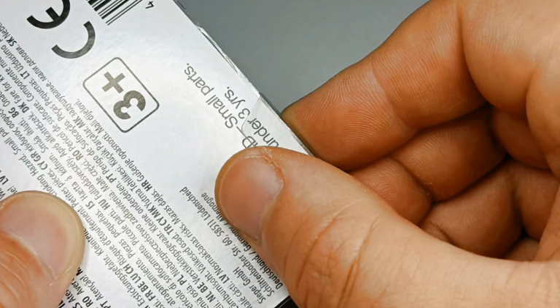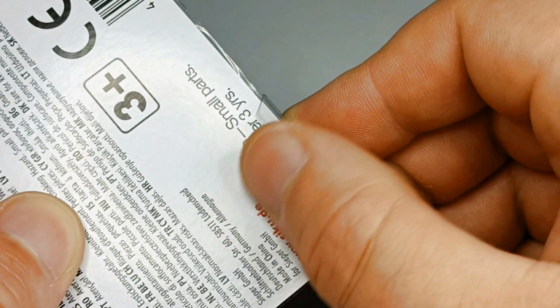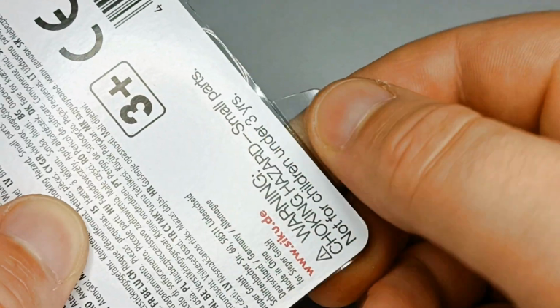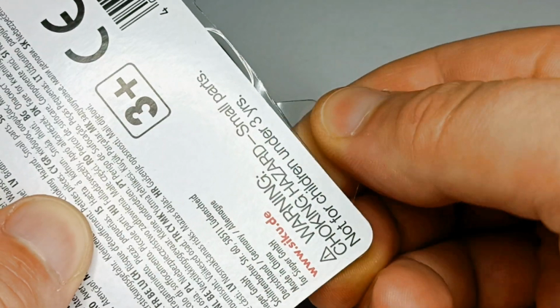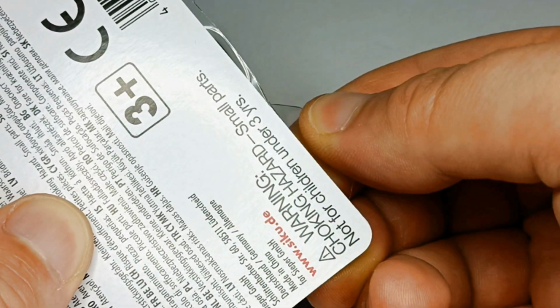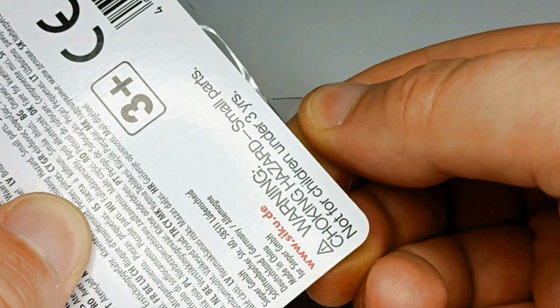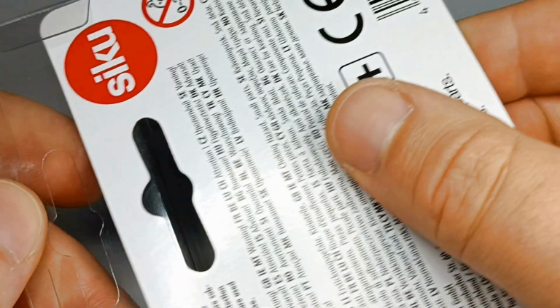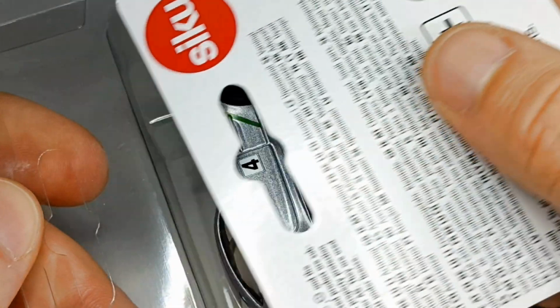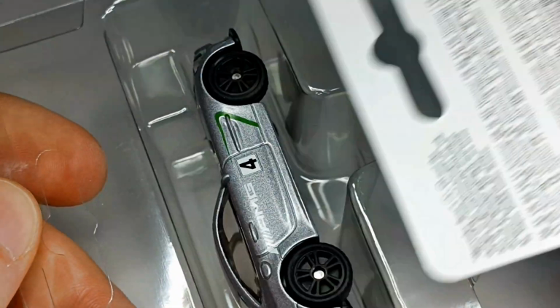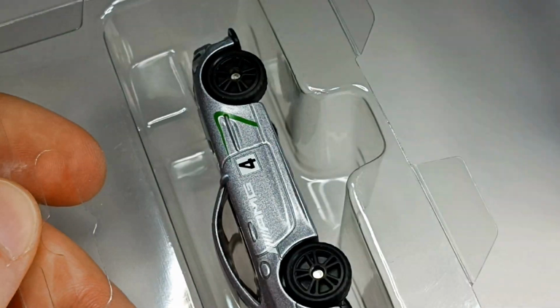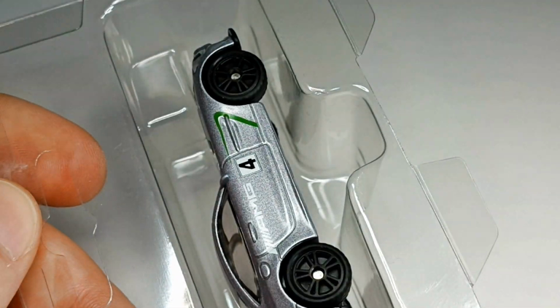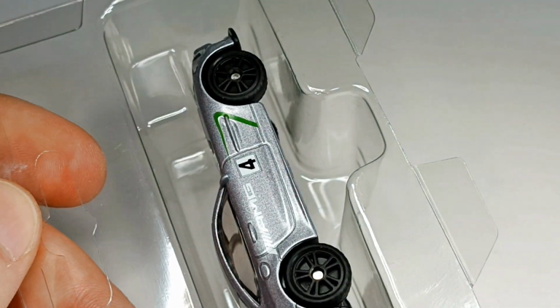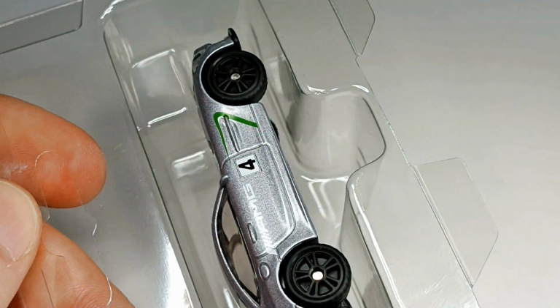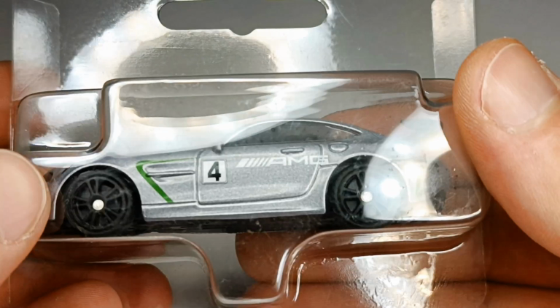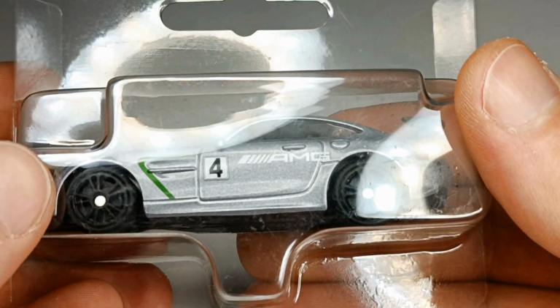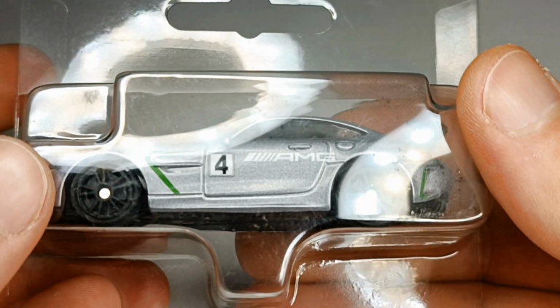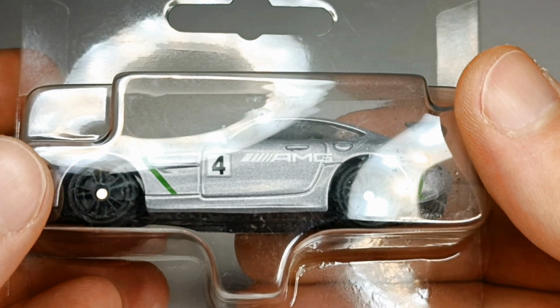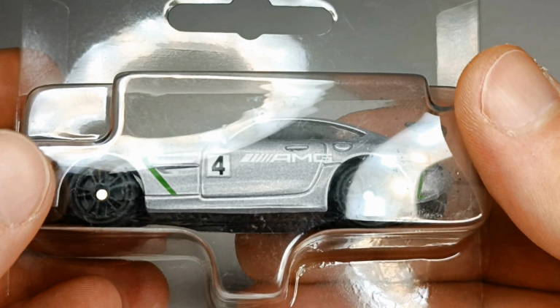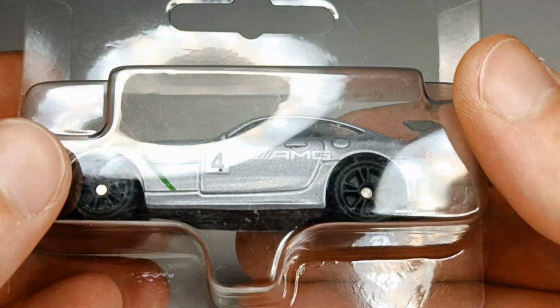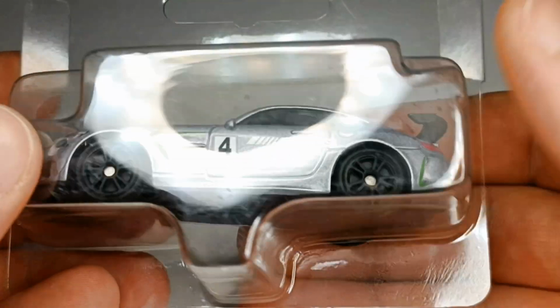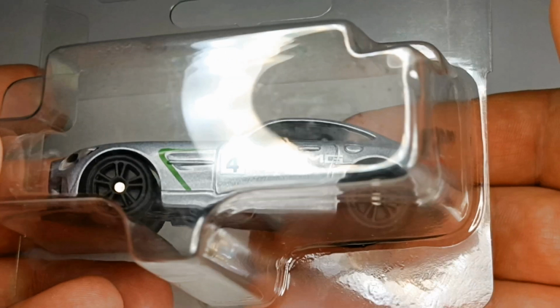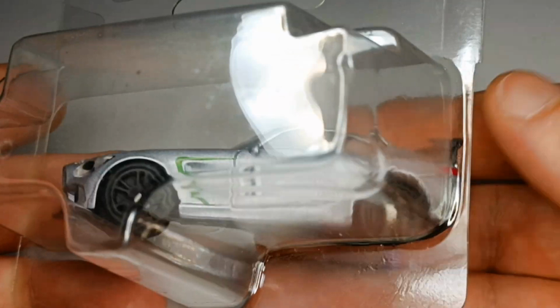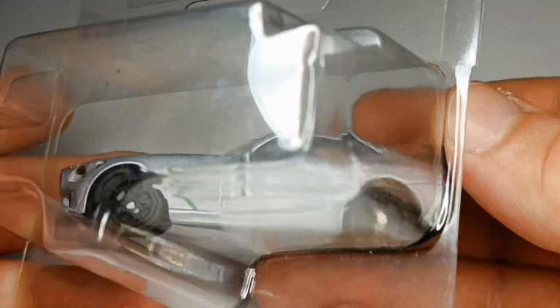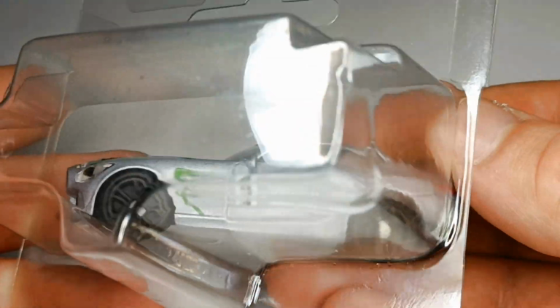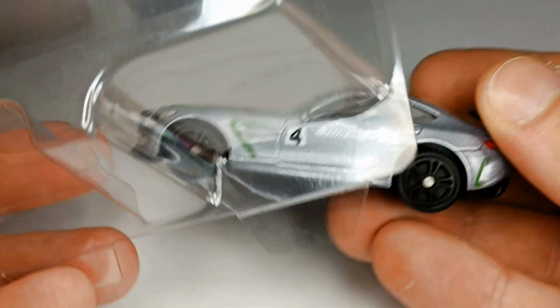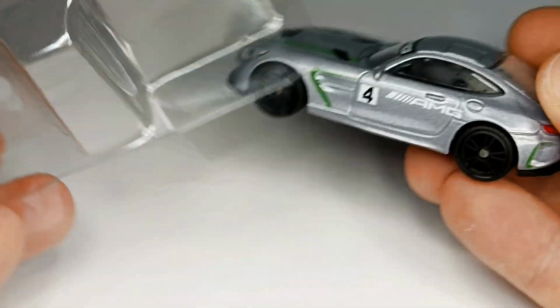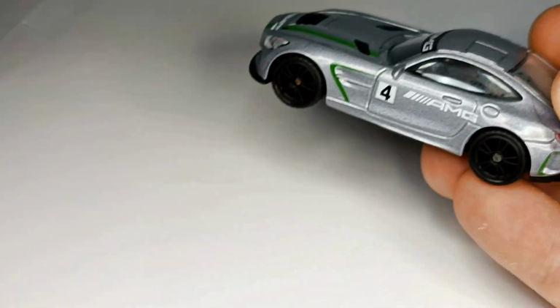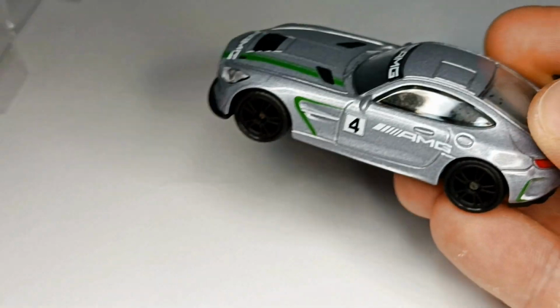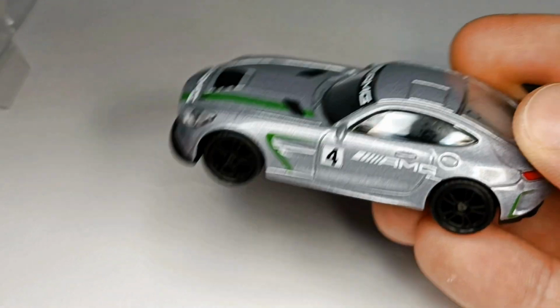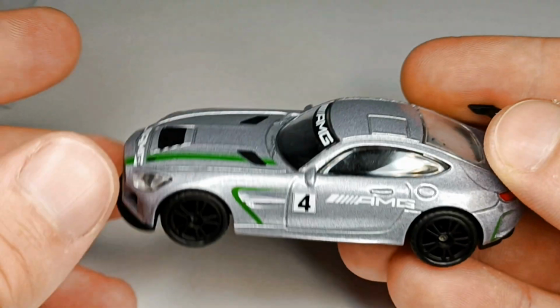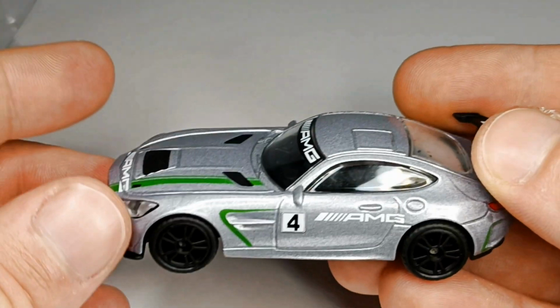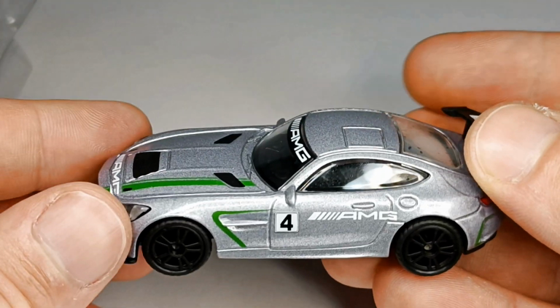I have a Mercedes AMG GT4. It is from CQ in scale 1 to 64.